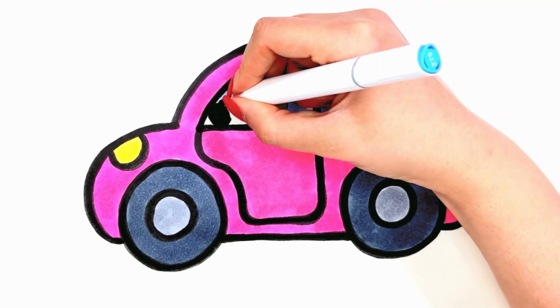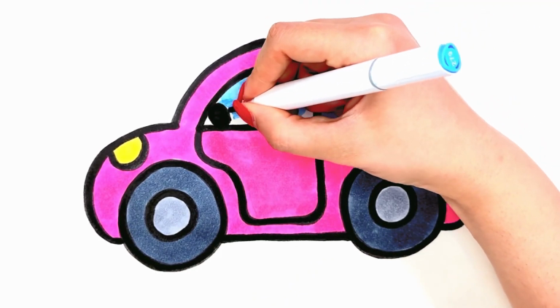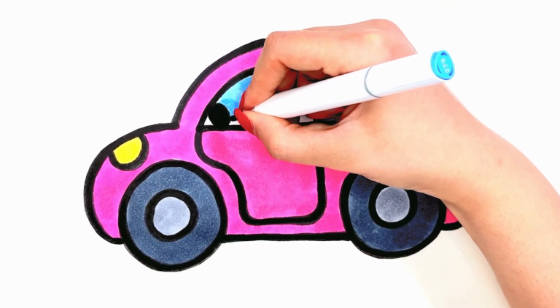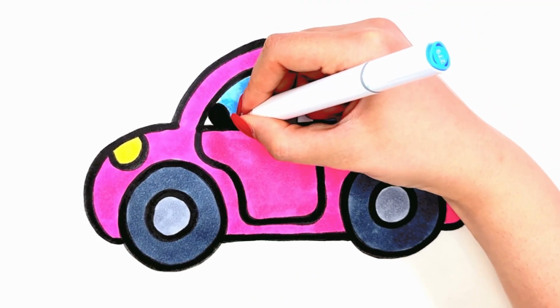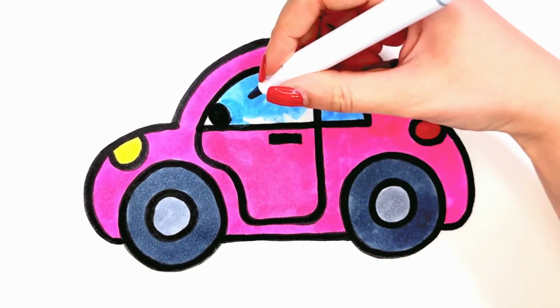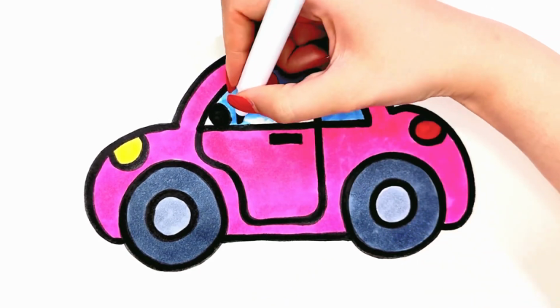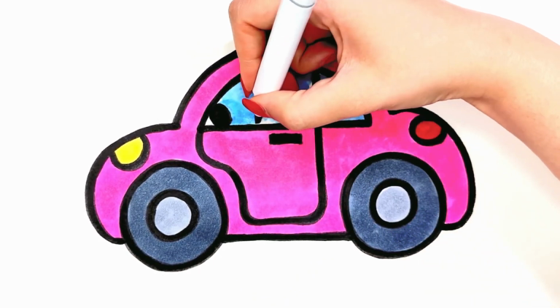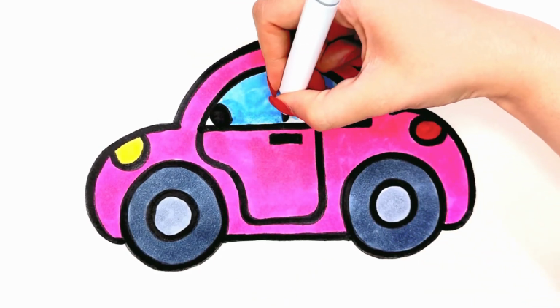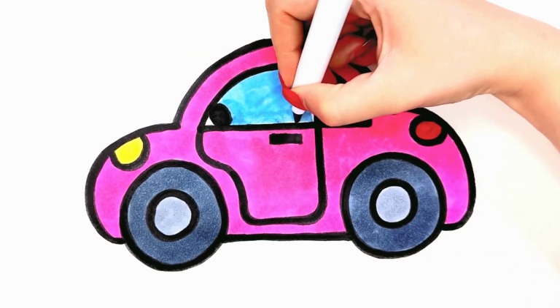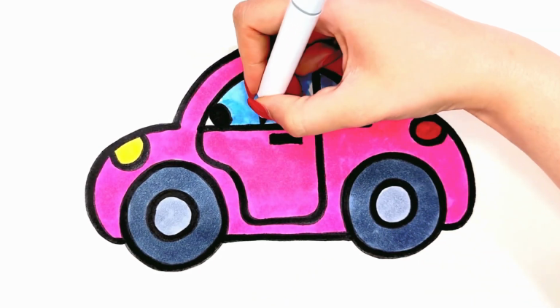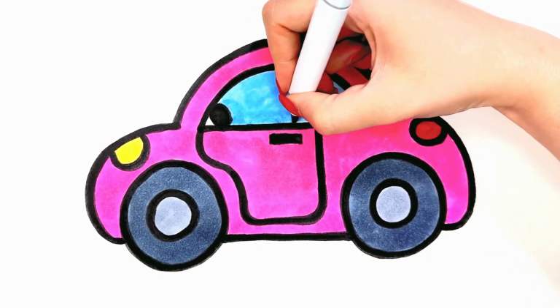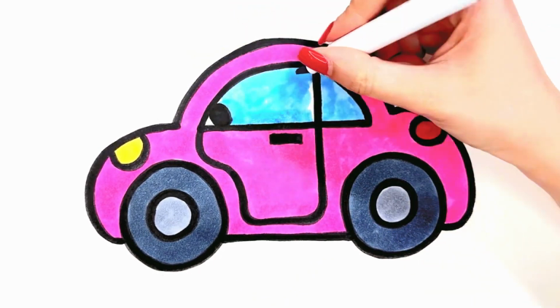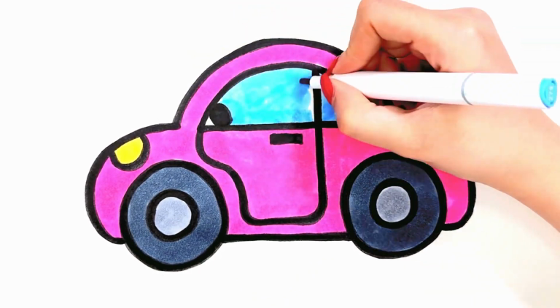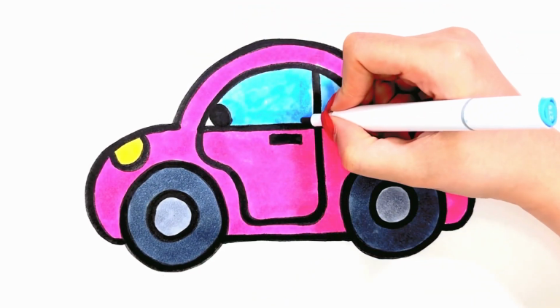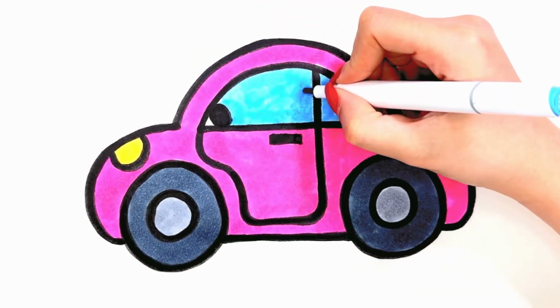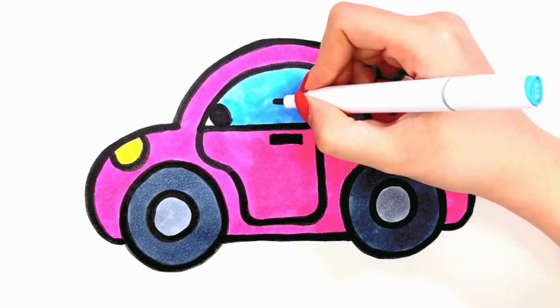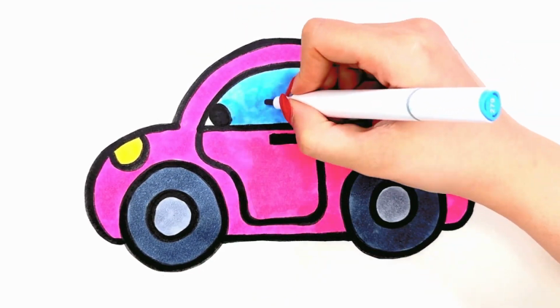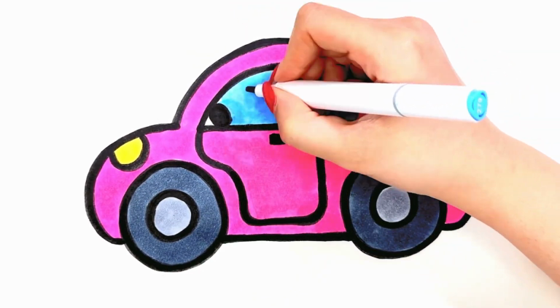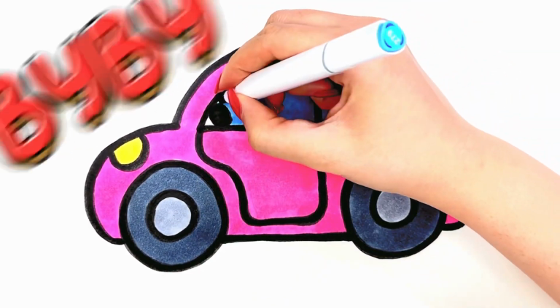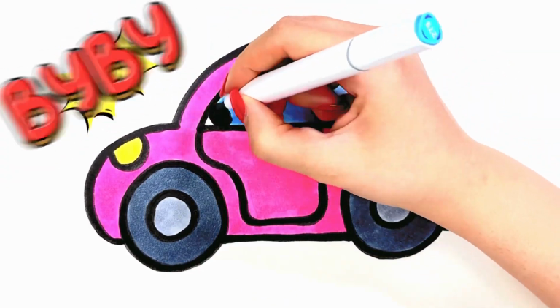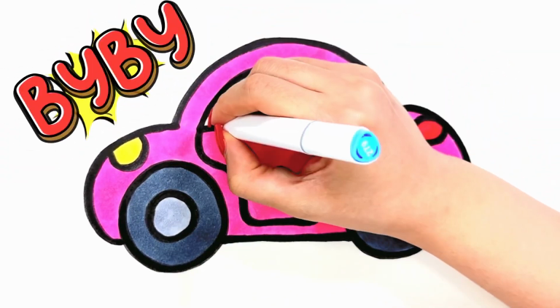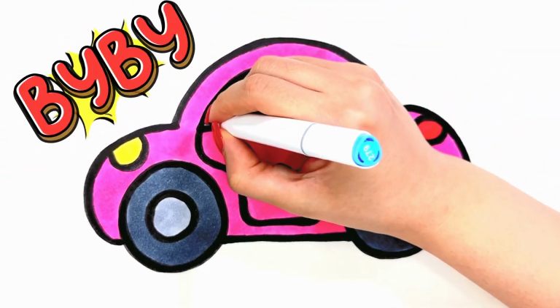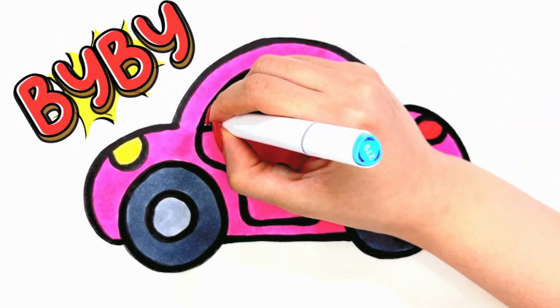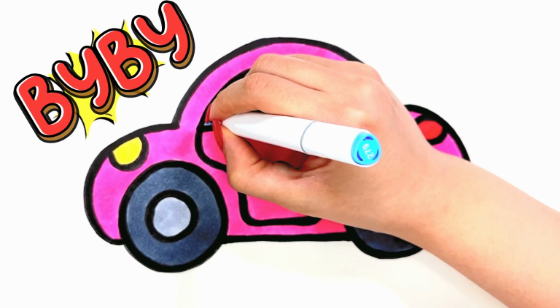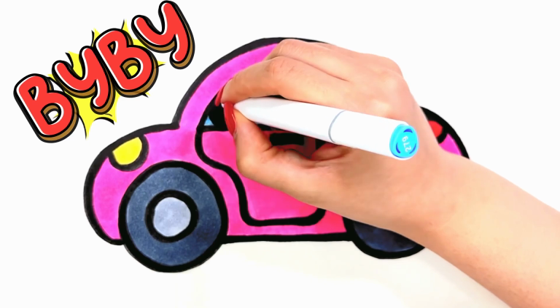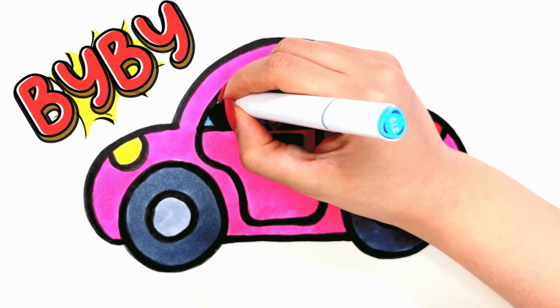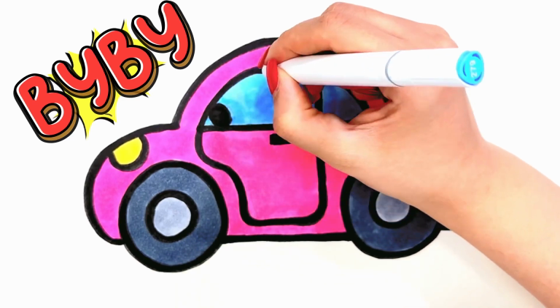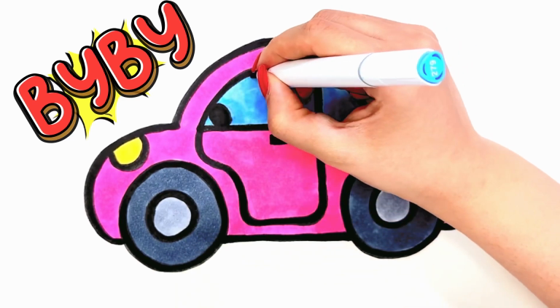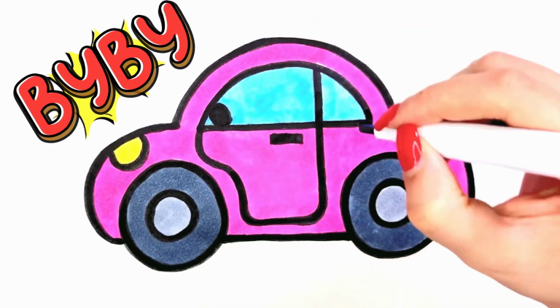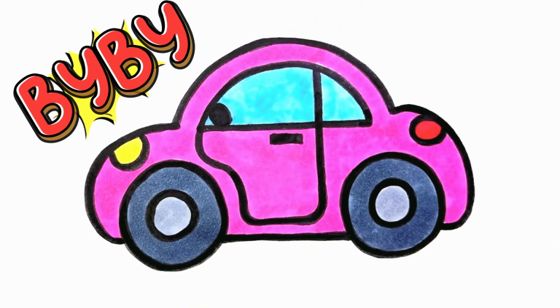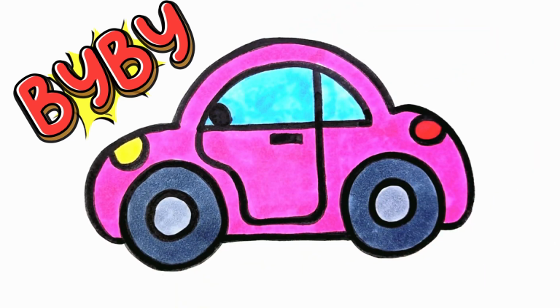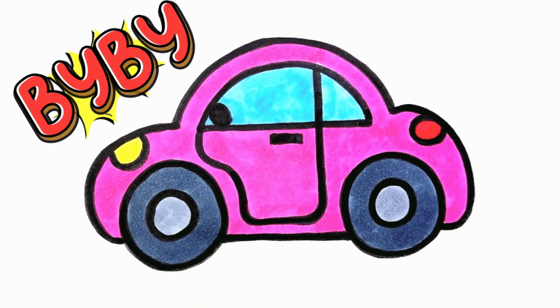So, today painting is finished. Until the next video. Bye-bye! Bye!